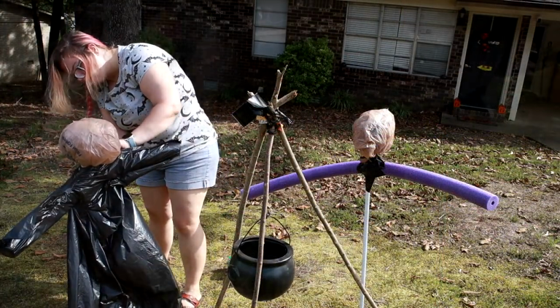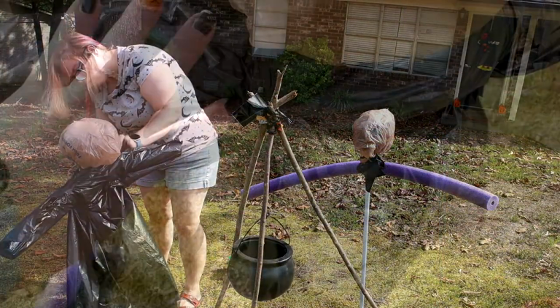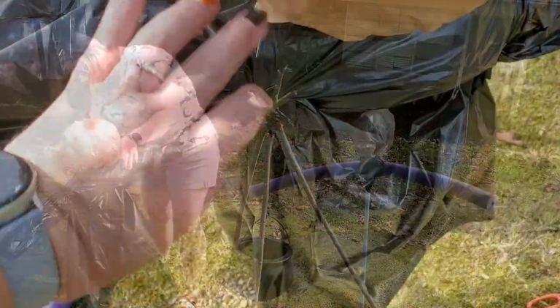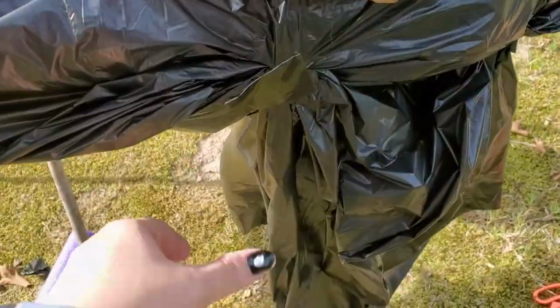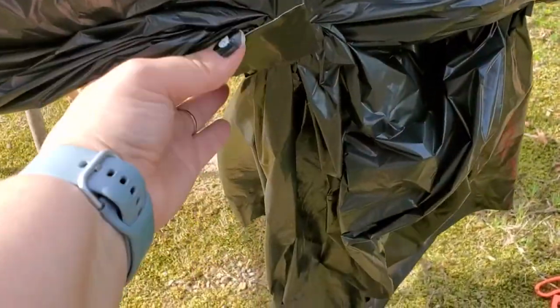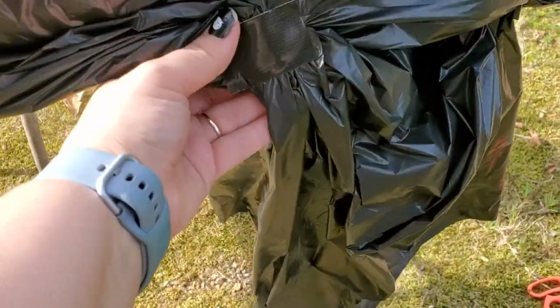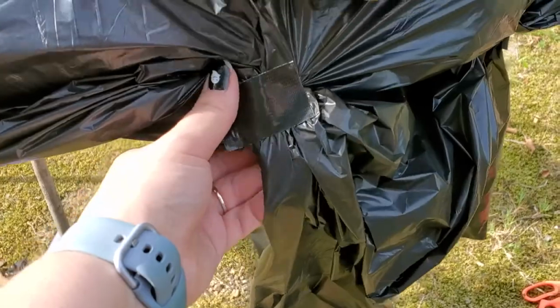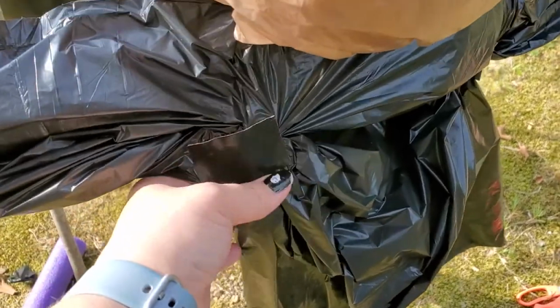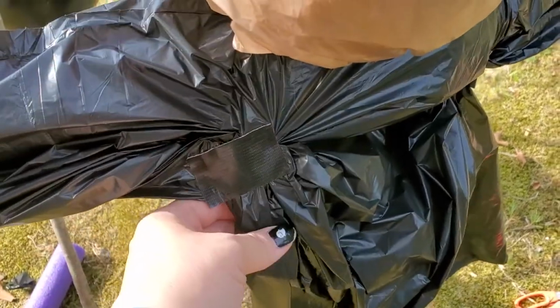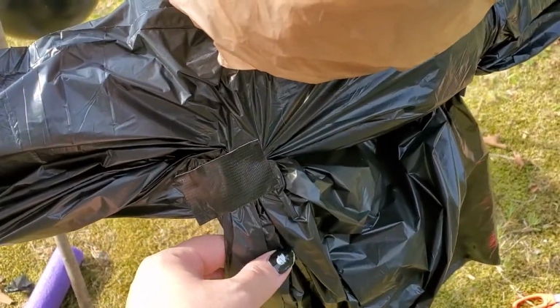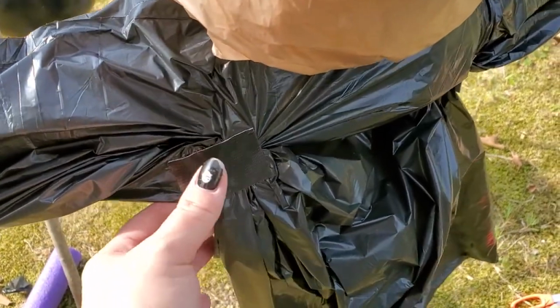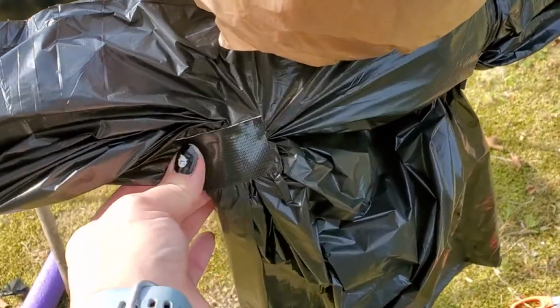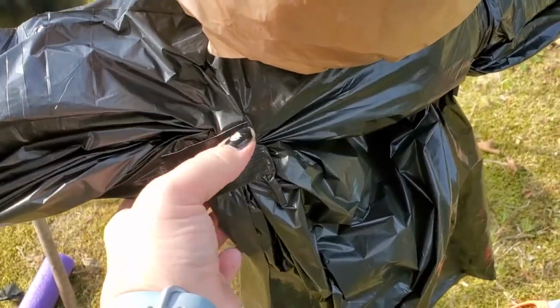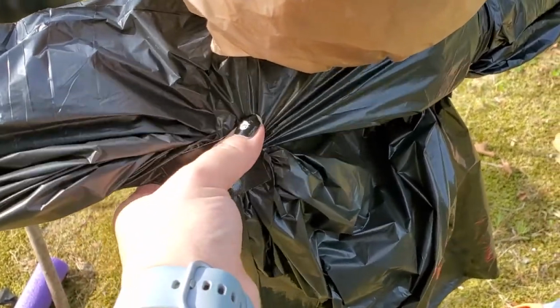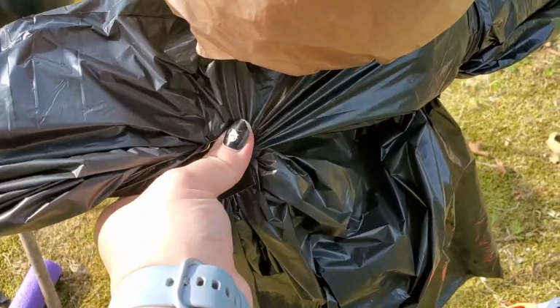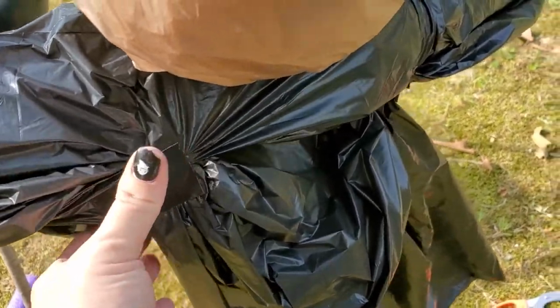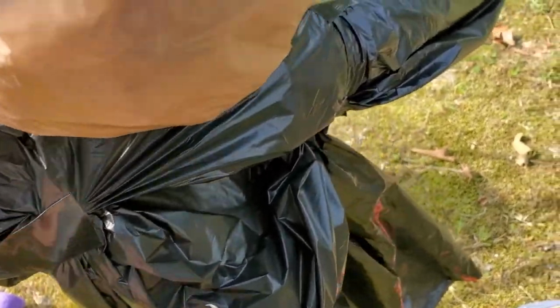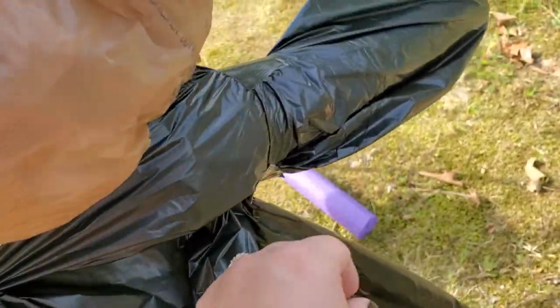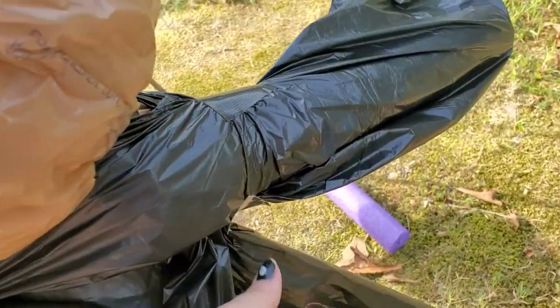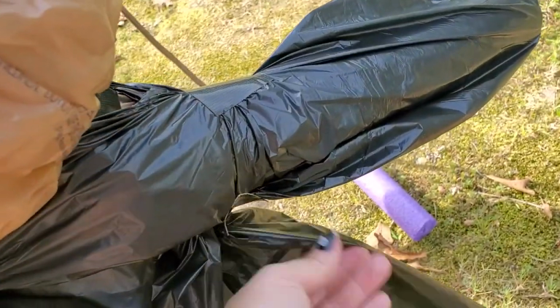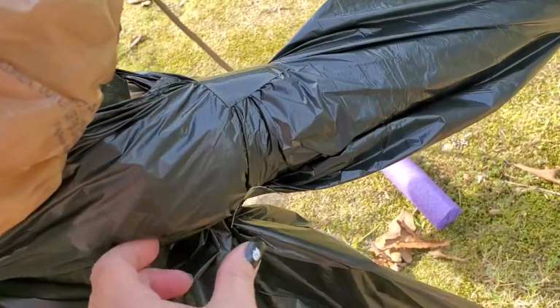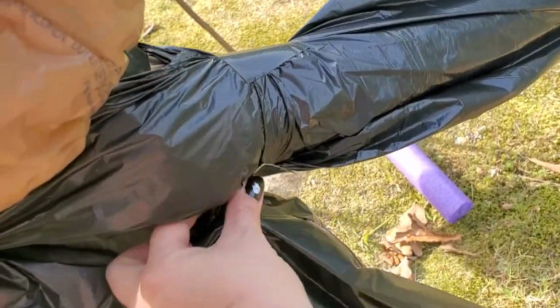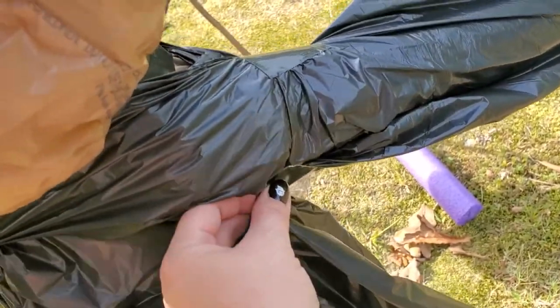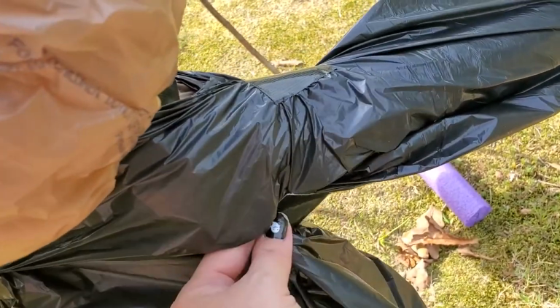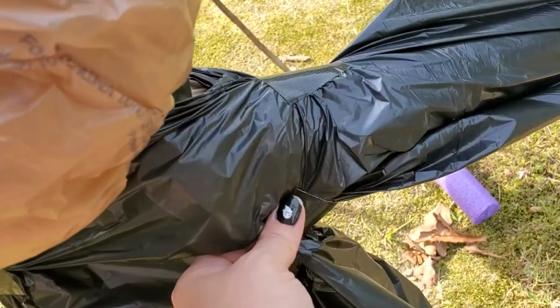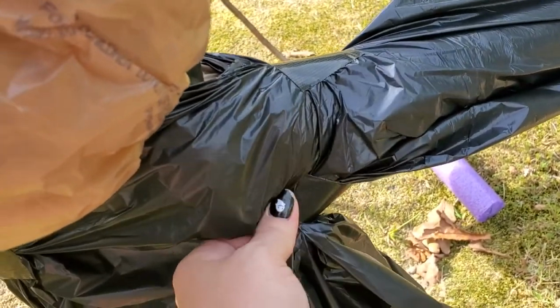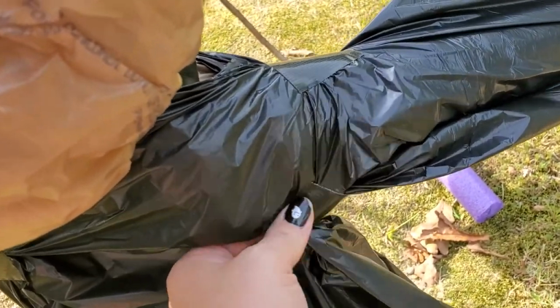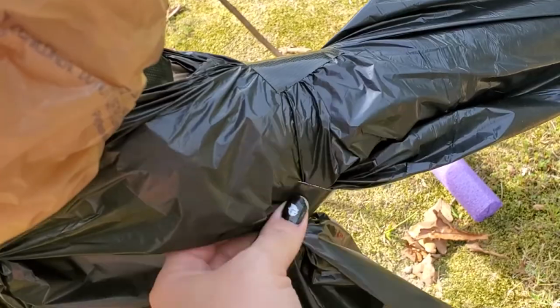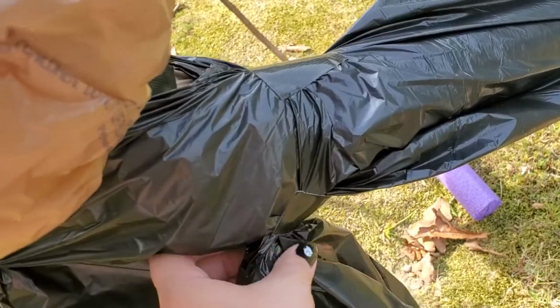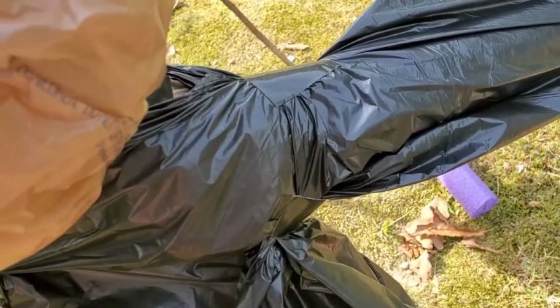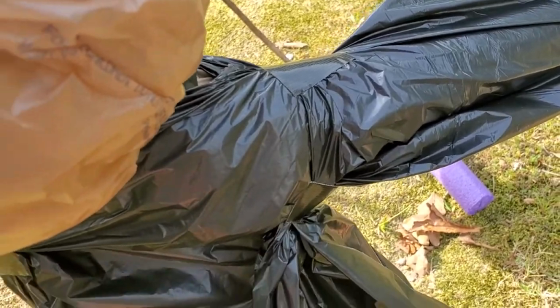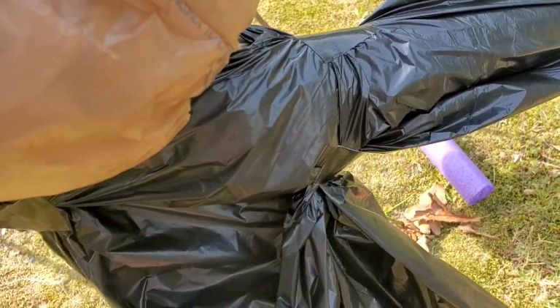I took a tiny piece of tape, brought it around, and taped it to the back. Since it's Gorilla Tape, I'm hoping it'll hold a little better.